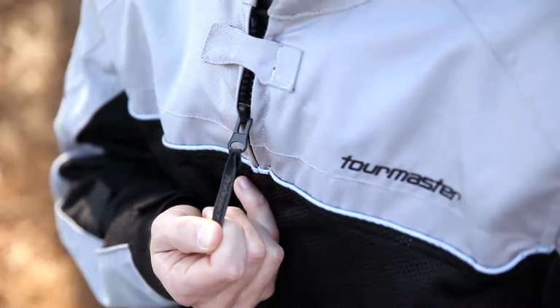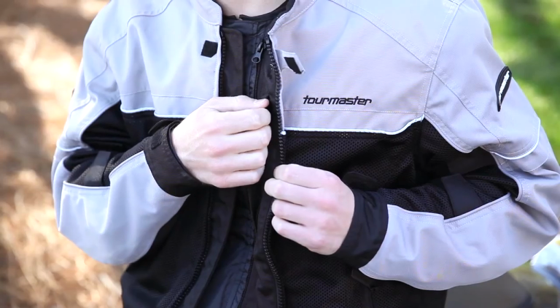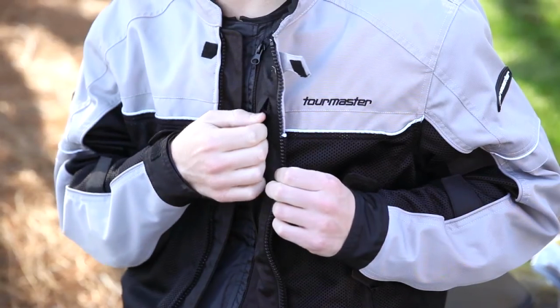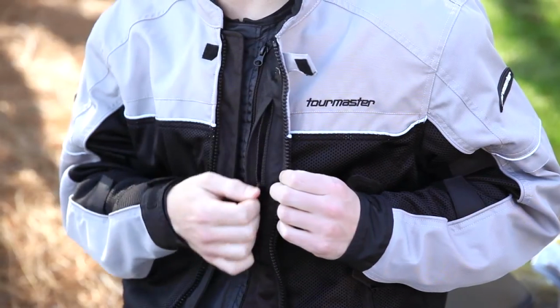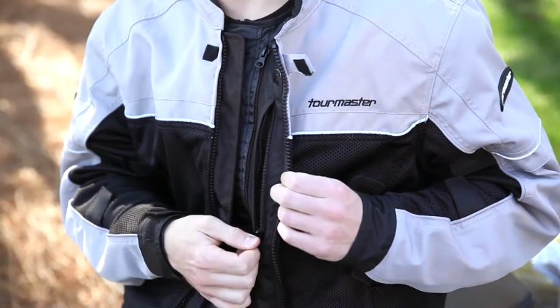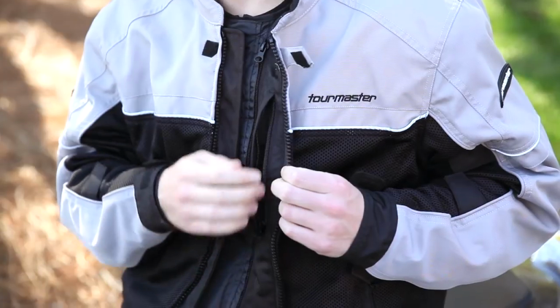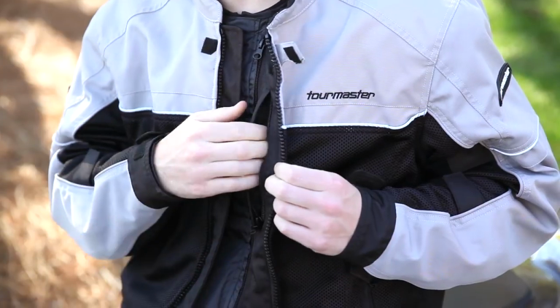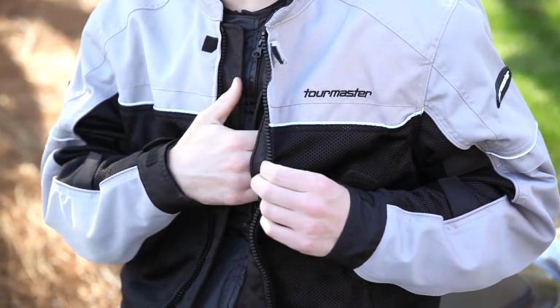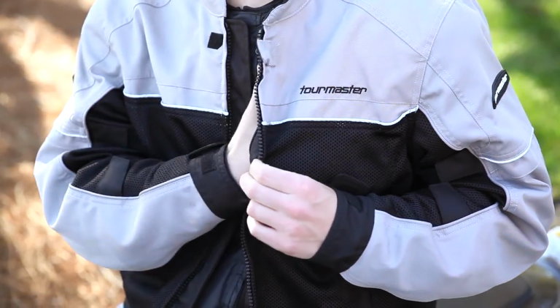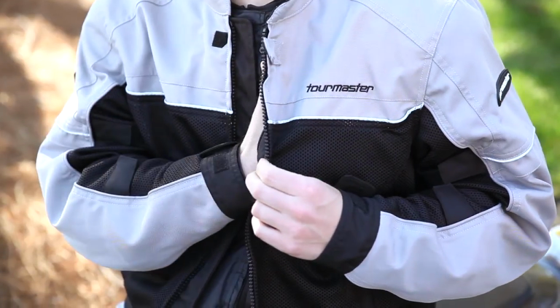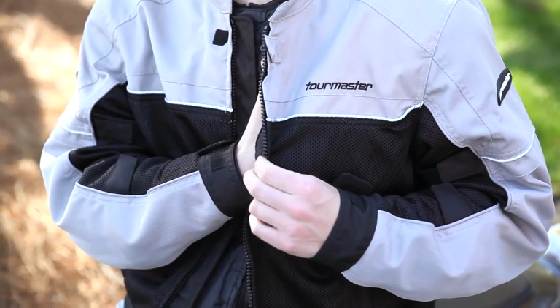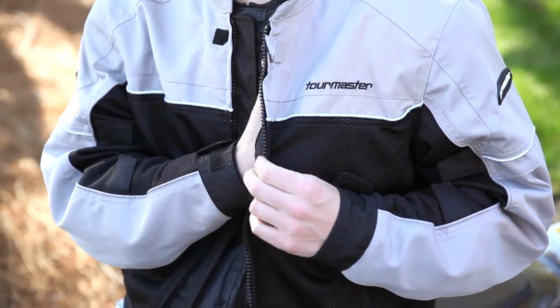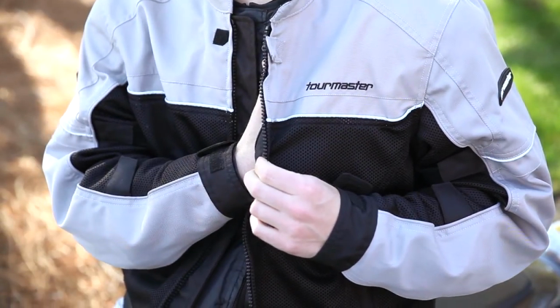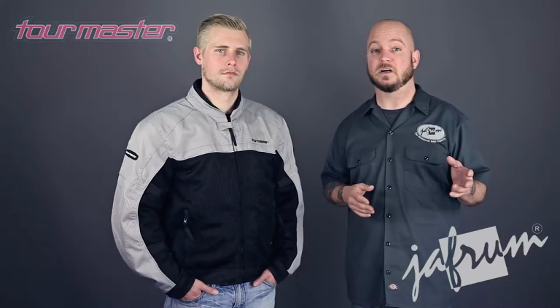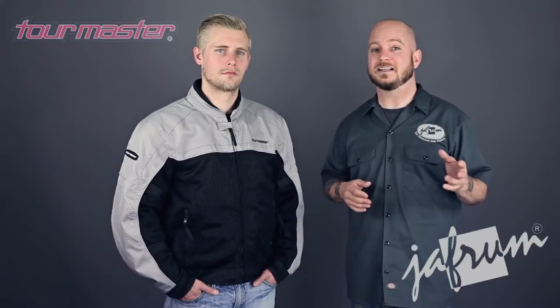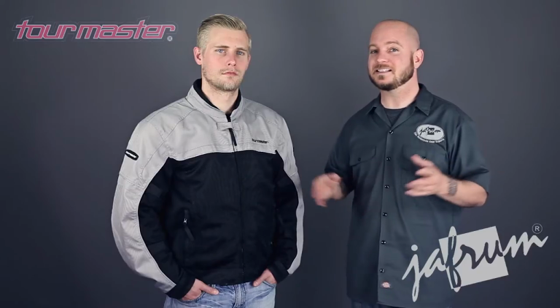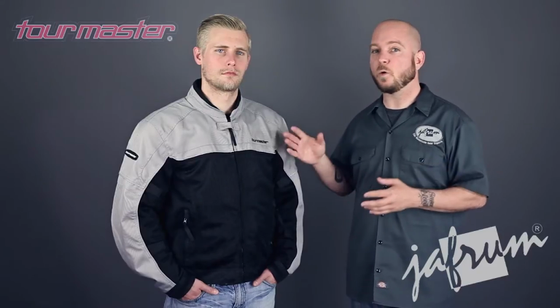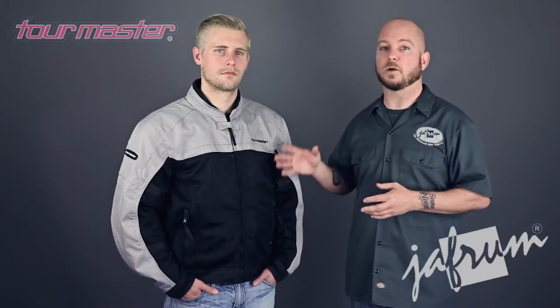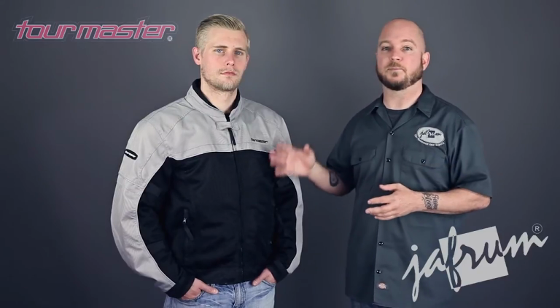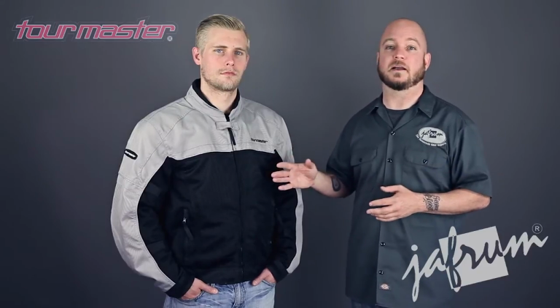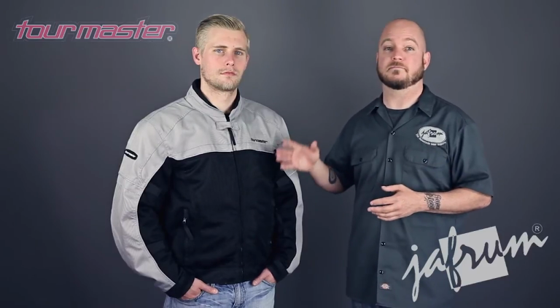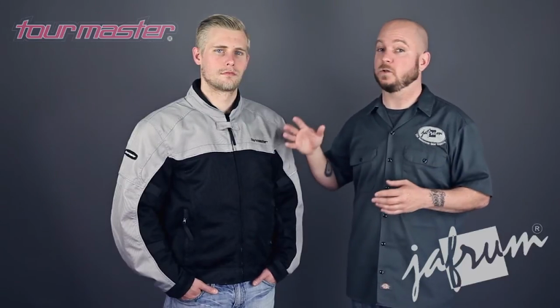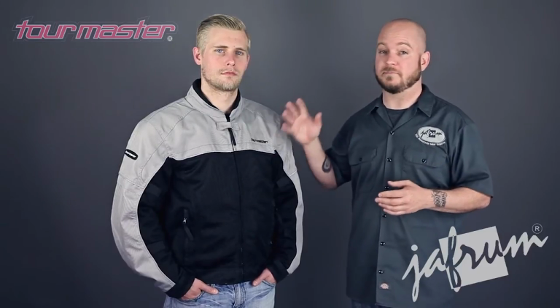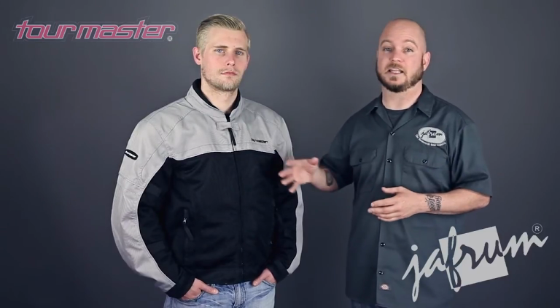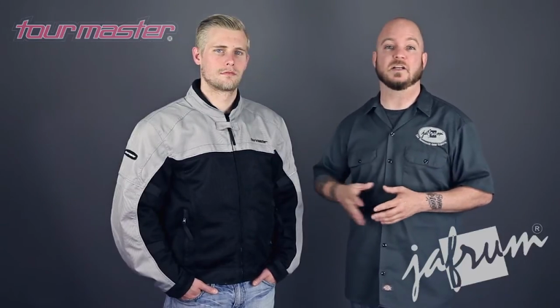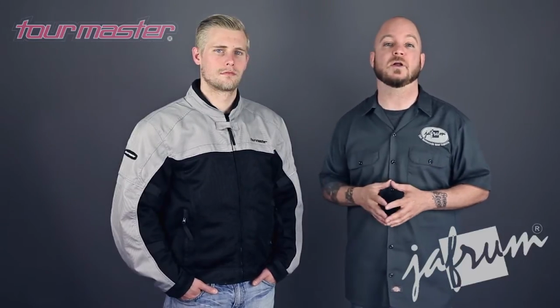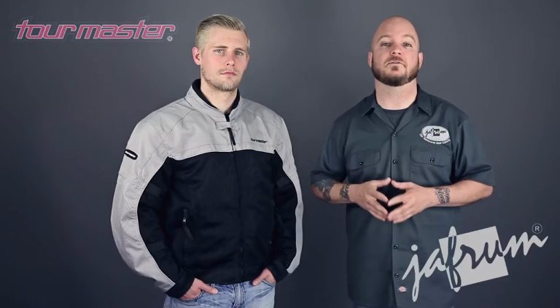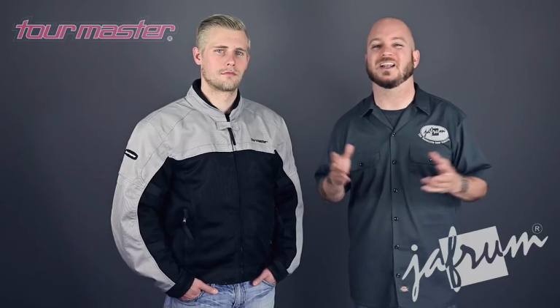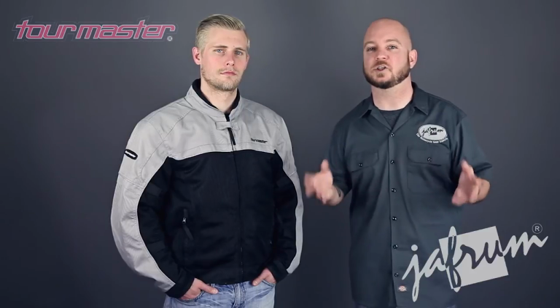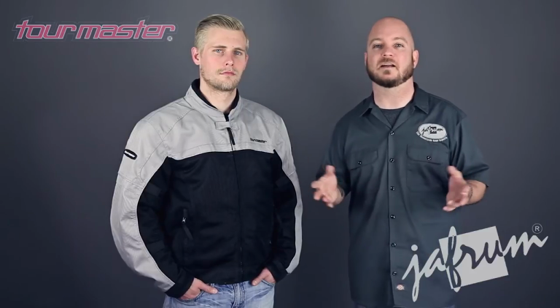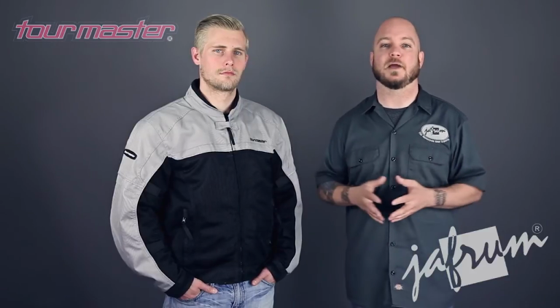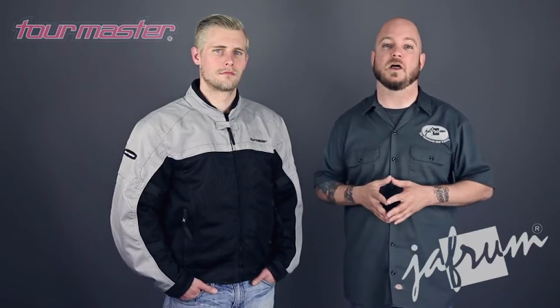If you unzip the zipper, you can see a hidden pocket. Remember, this isn't a waterproof pocket, so not the ideal place for your electronics in bad weather.